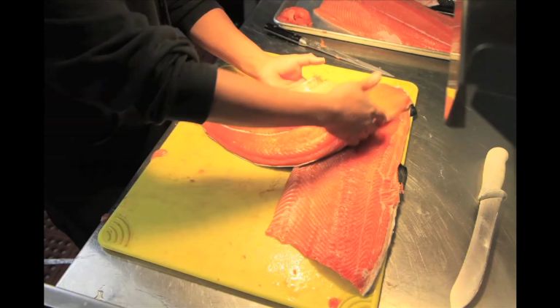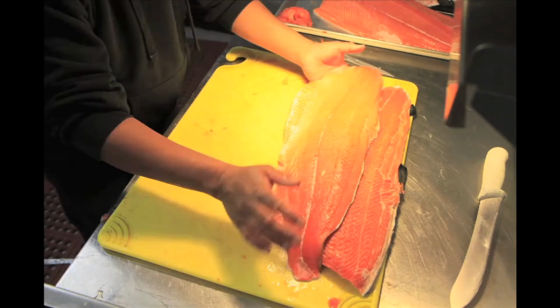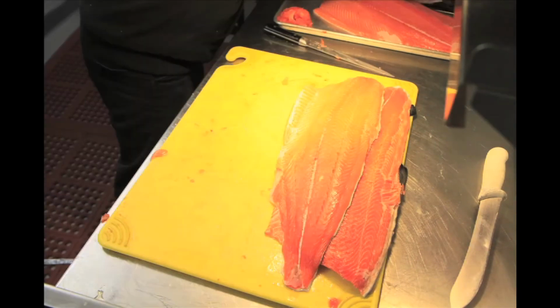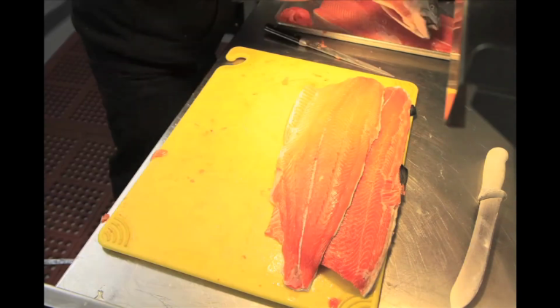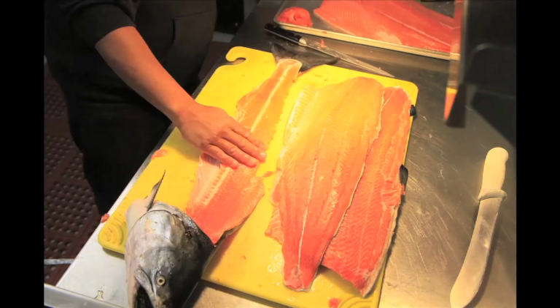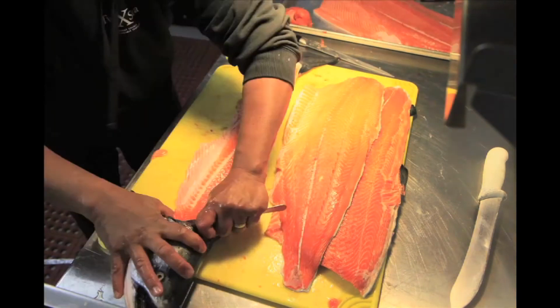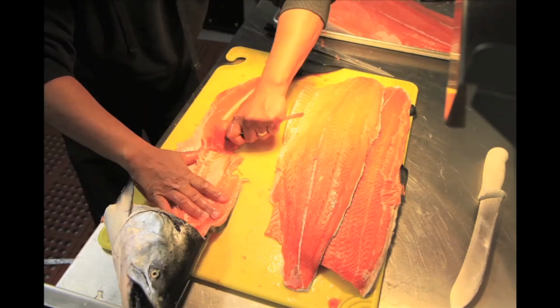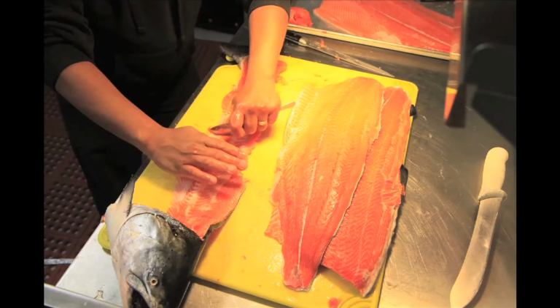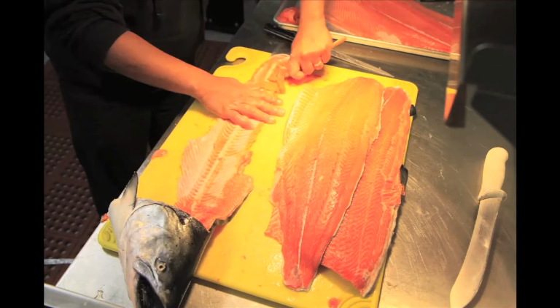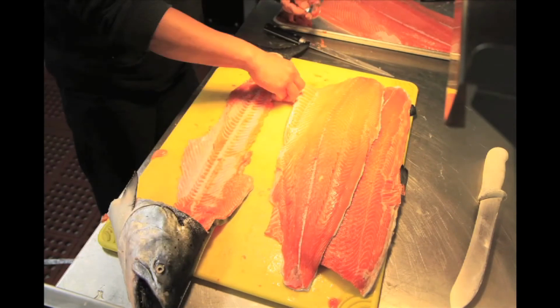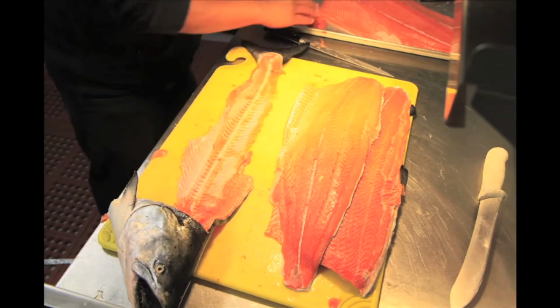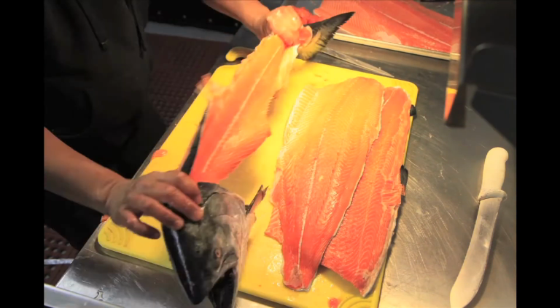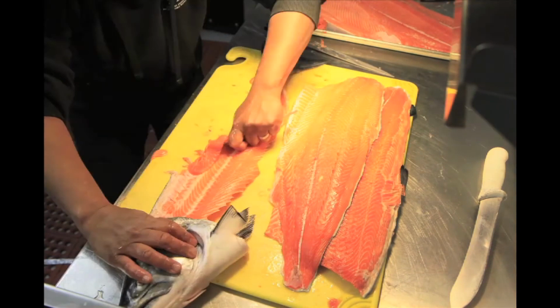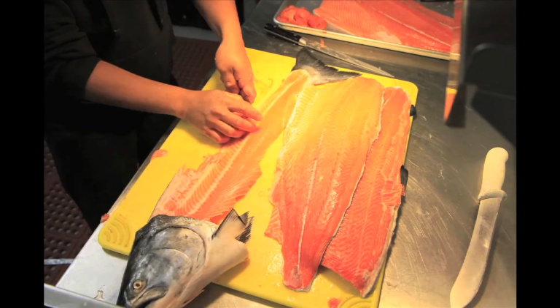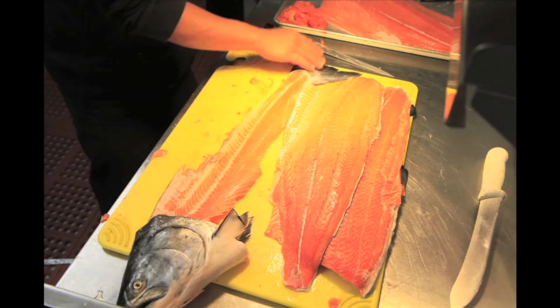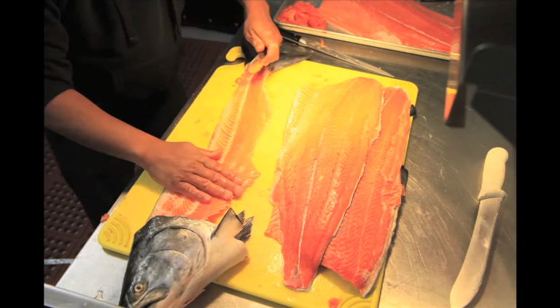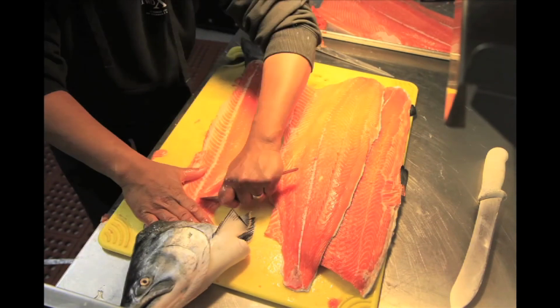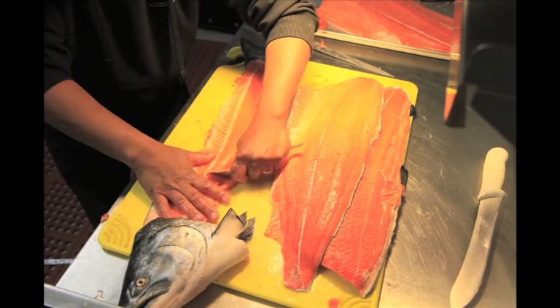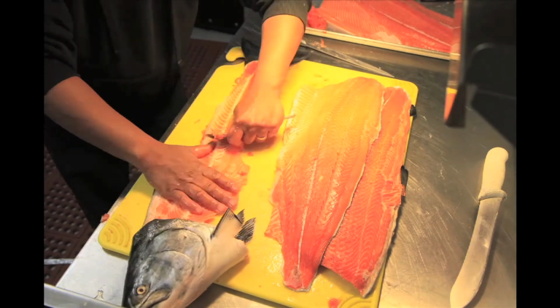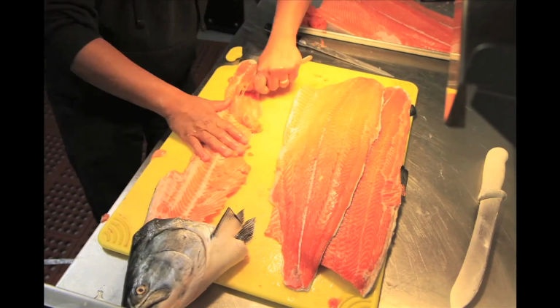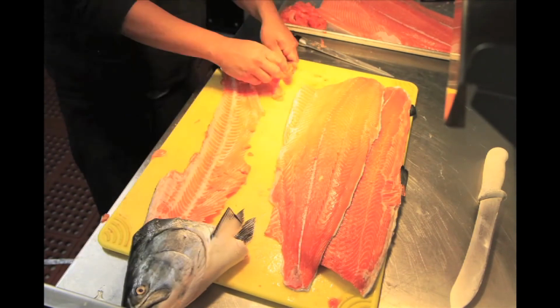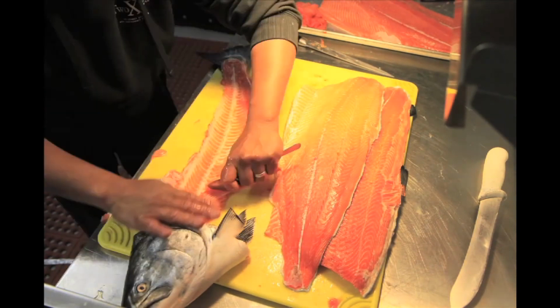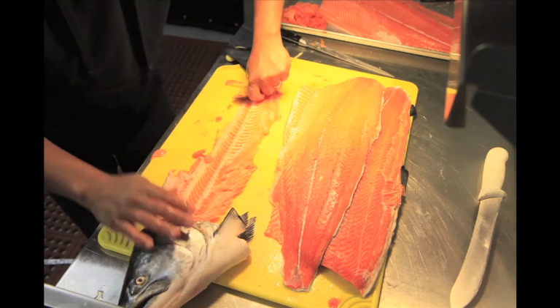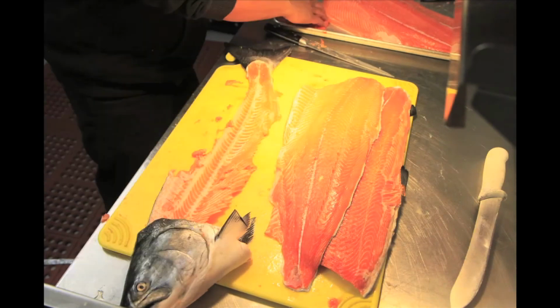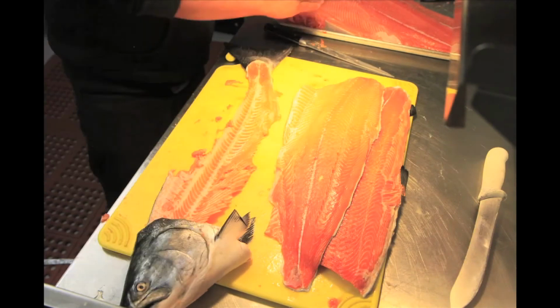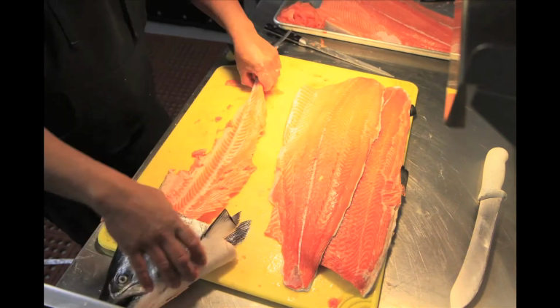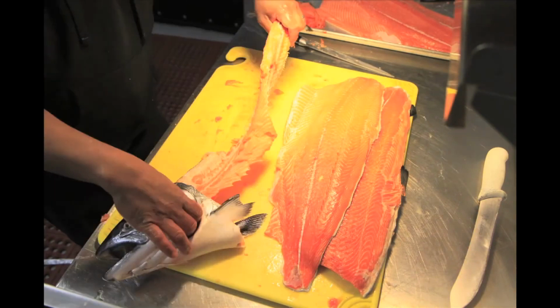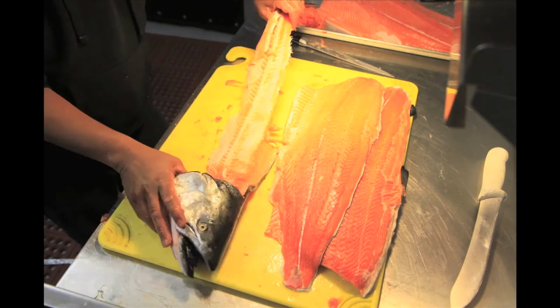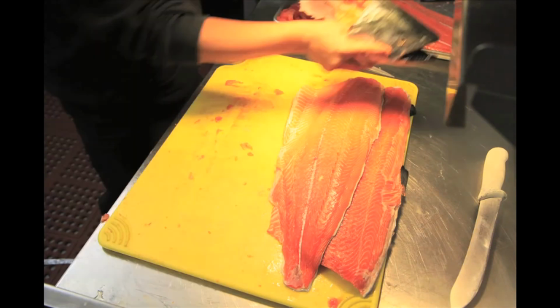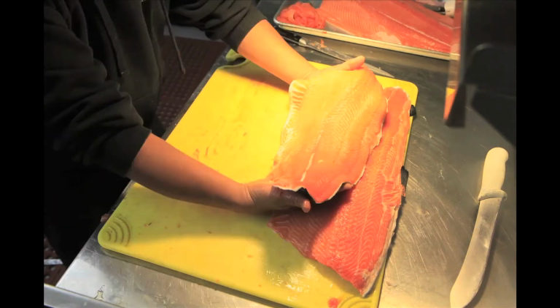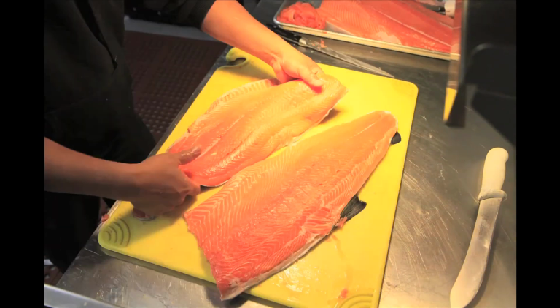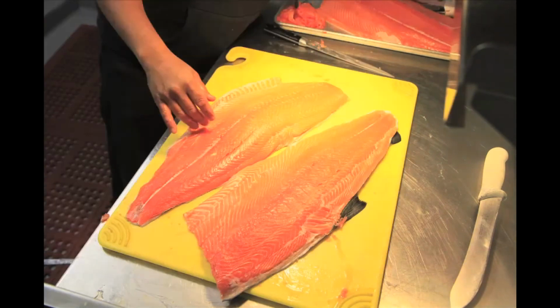And then you'll take this with the spoon, and you'll scrape all the extra meat off from the bone. It turns into salmon cakes.